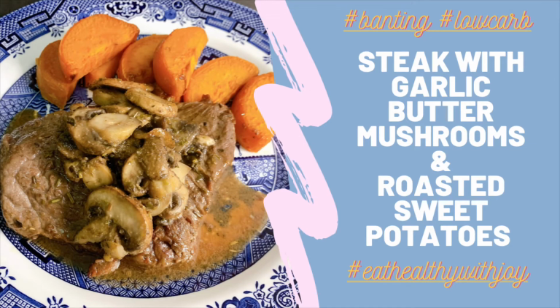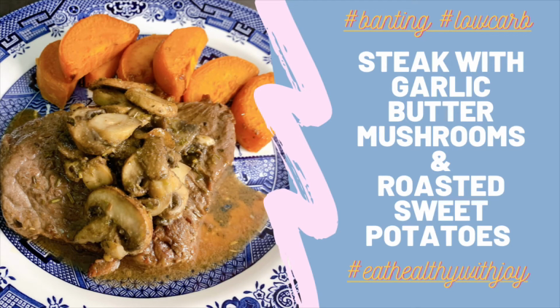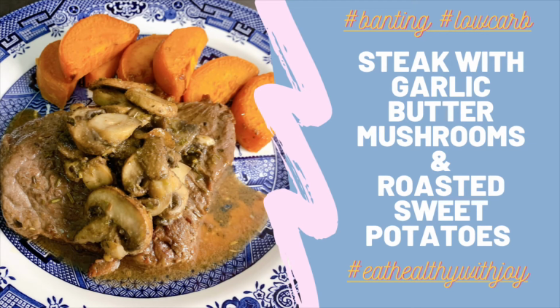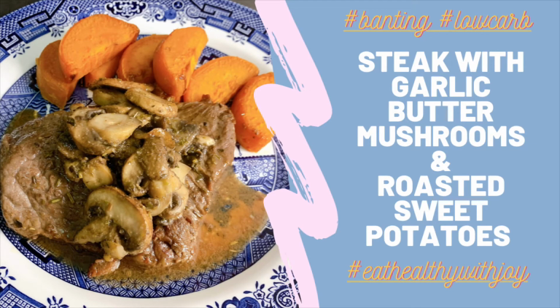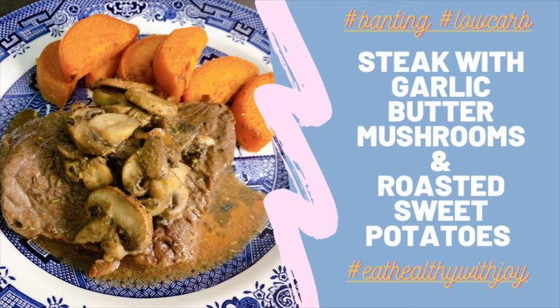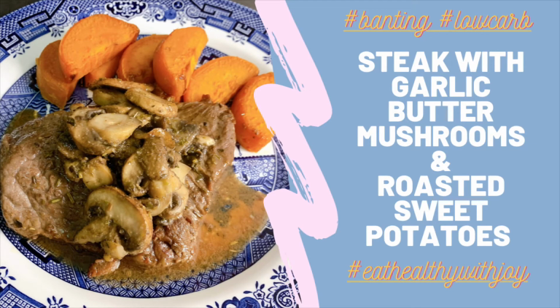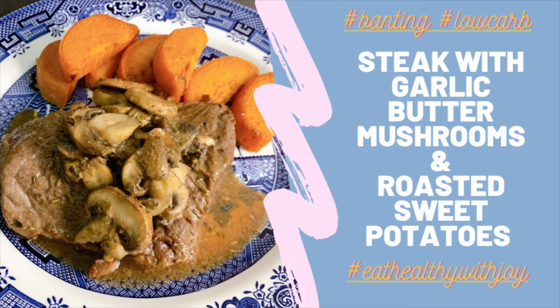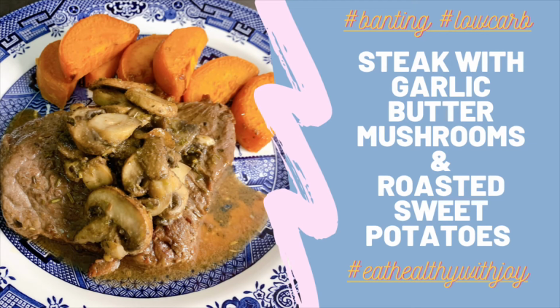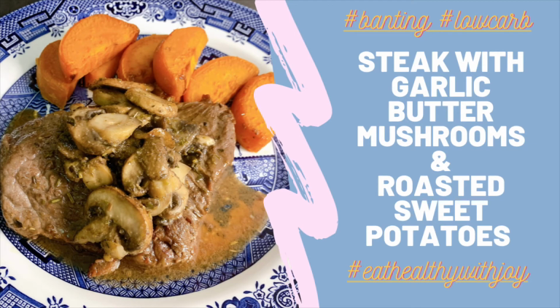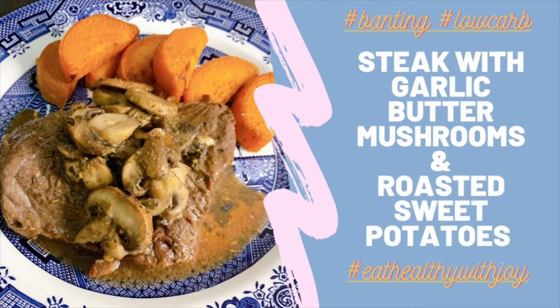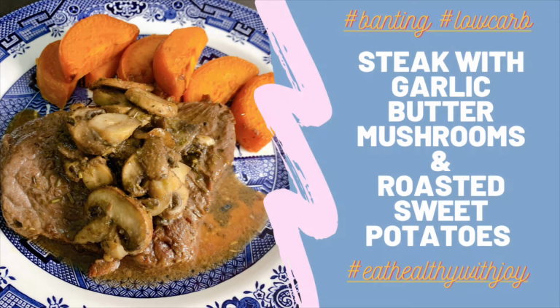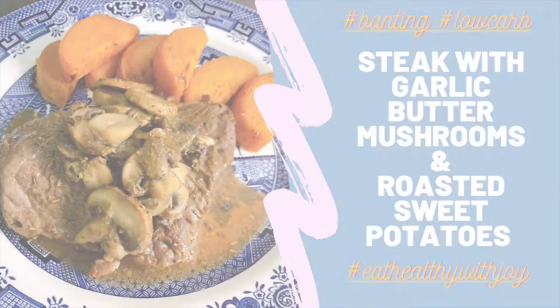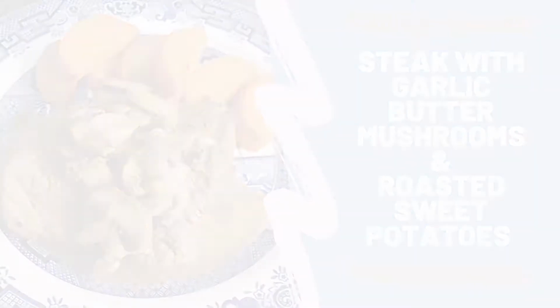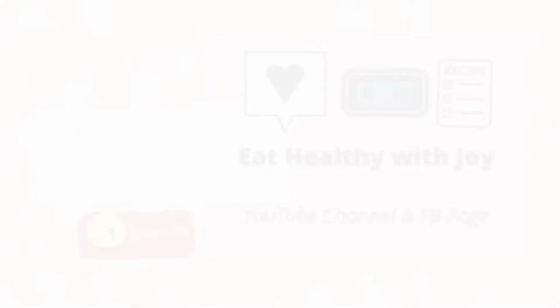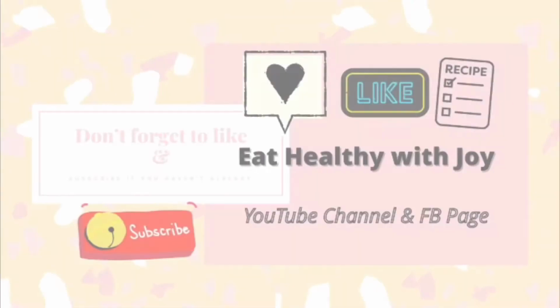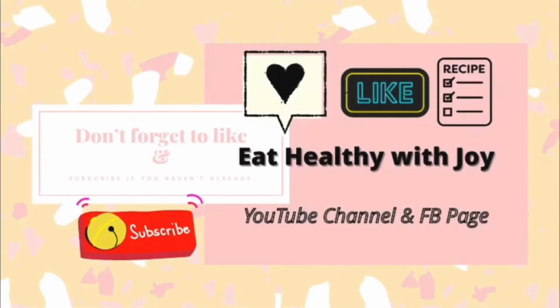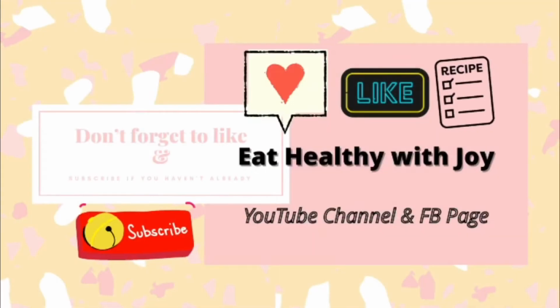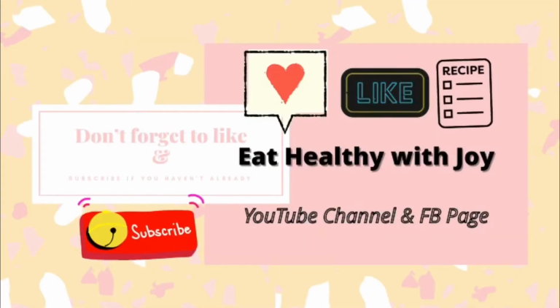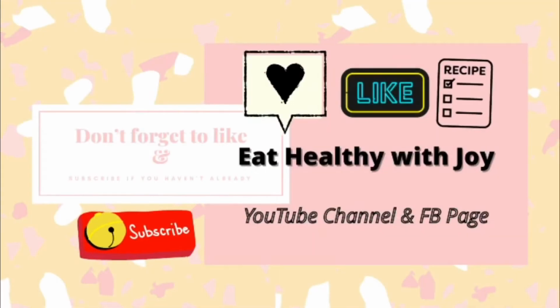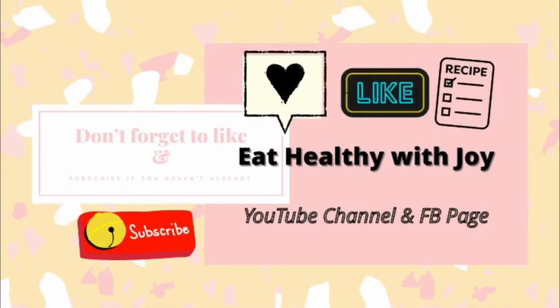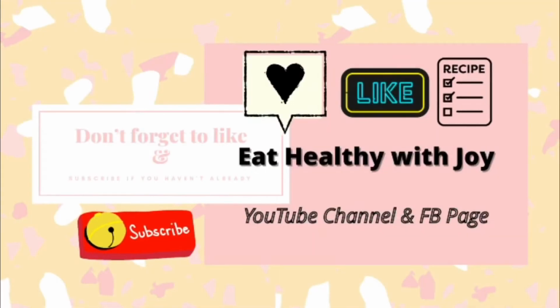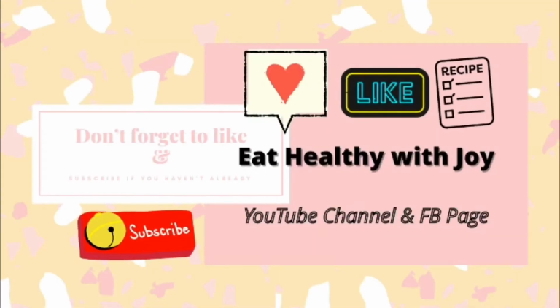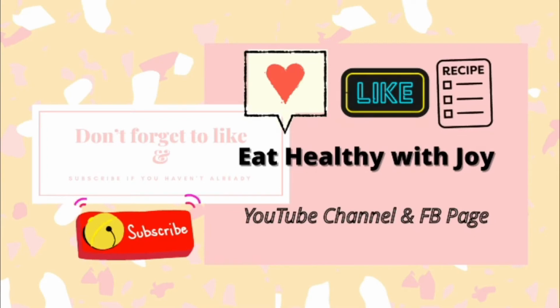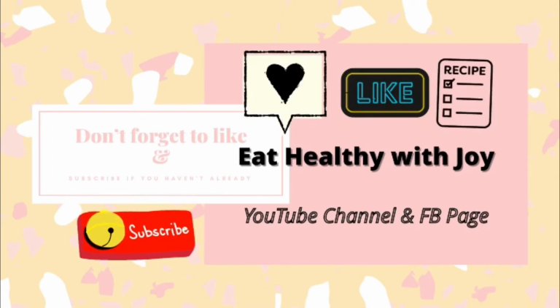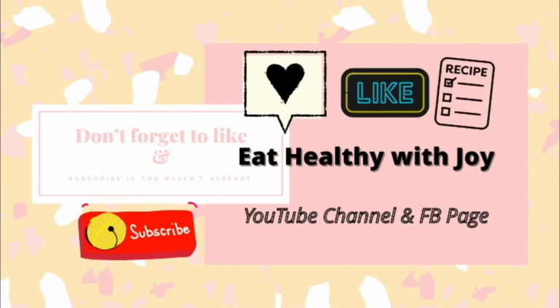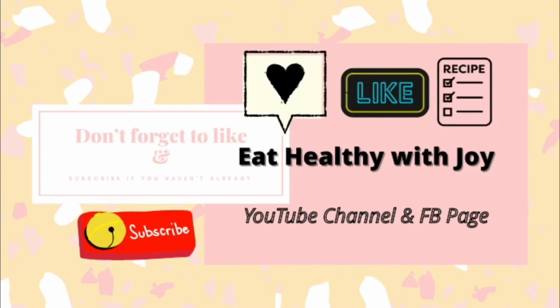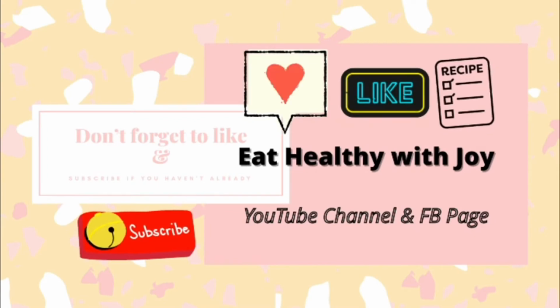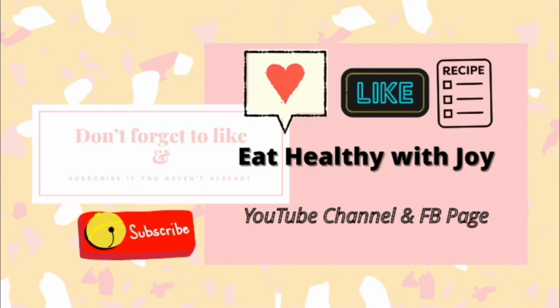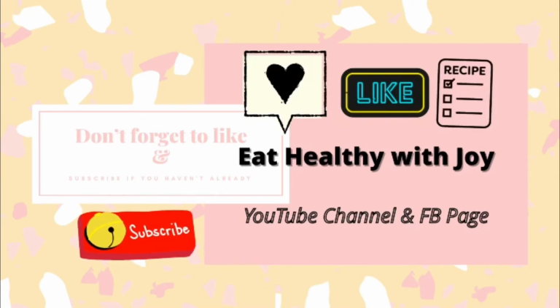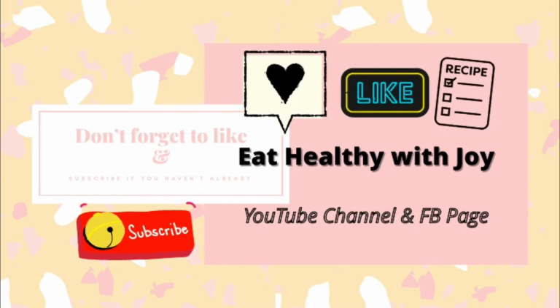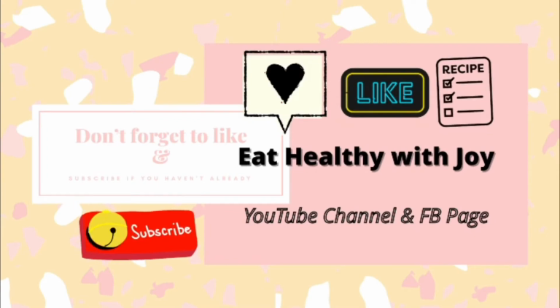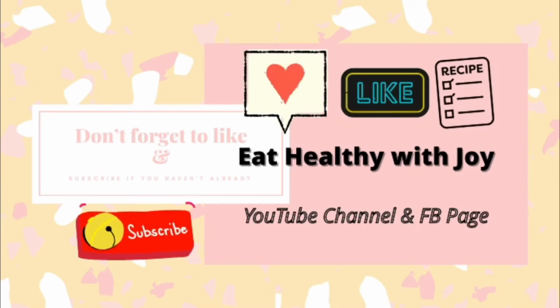I hope you like this recipe. Thank you so much for watching. See you again soon. Bye!